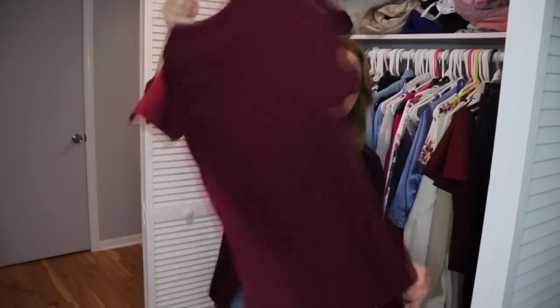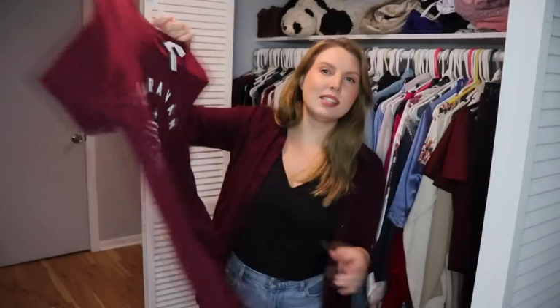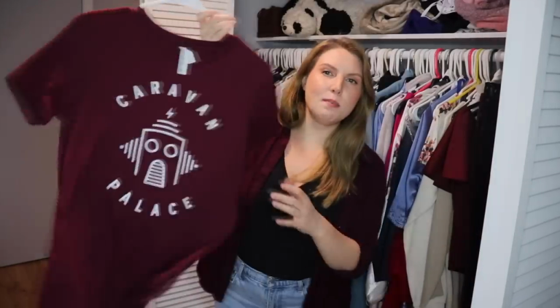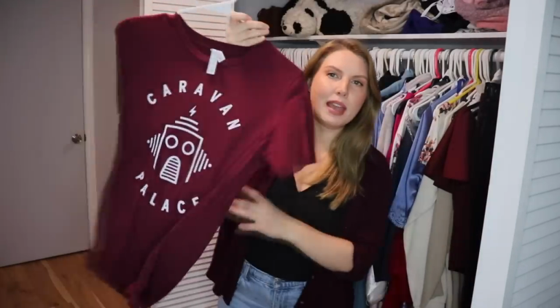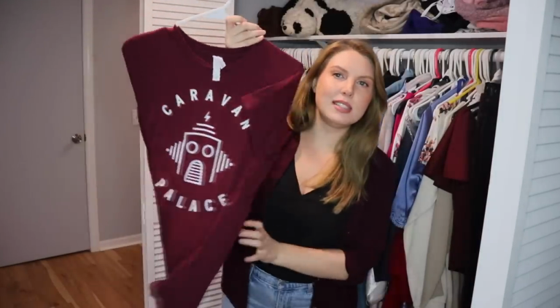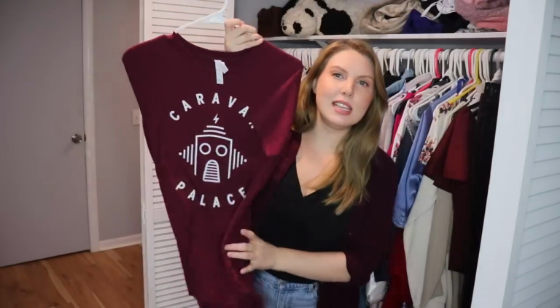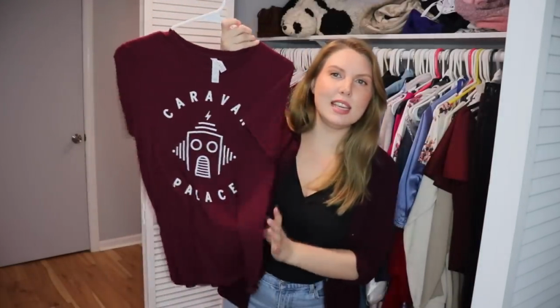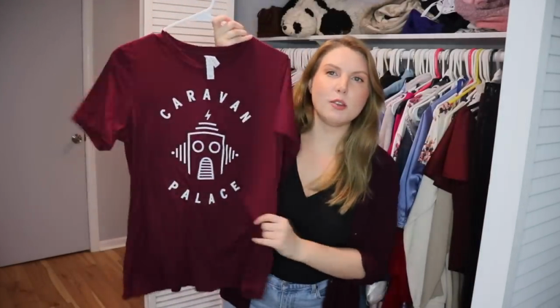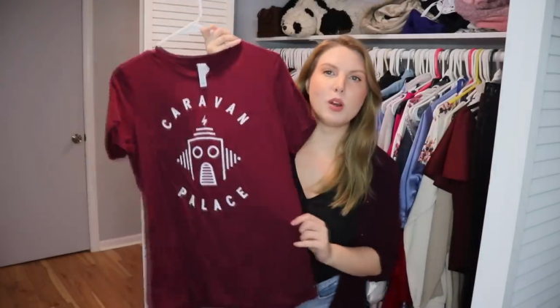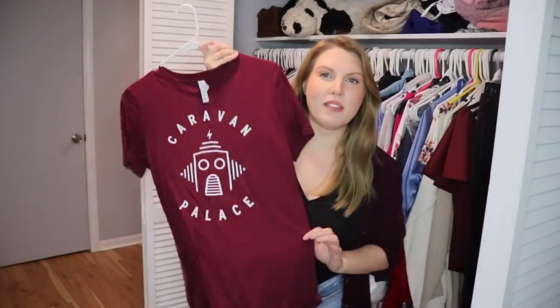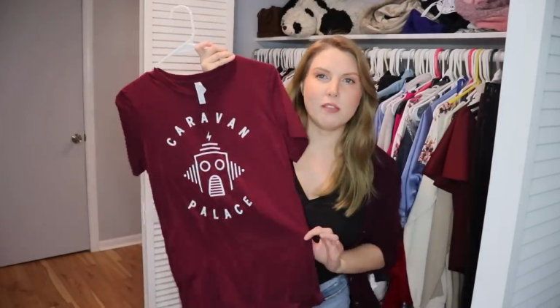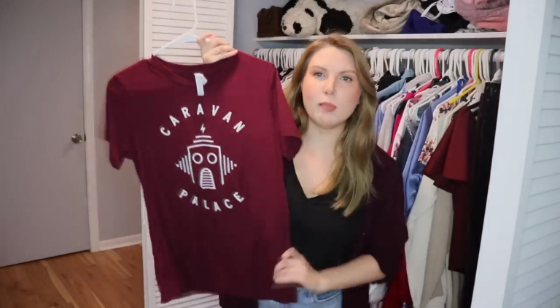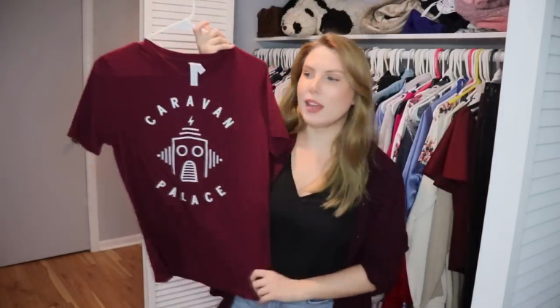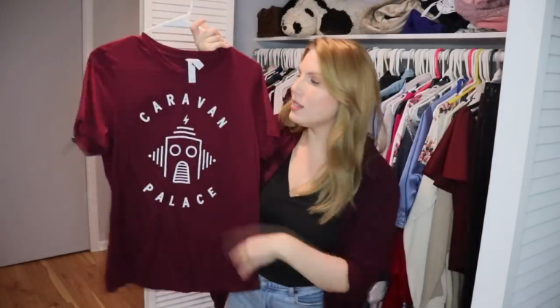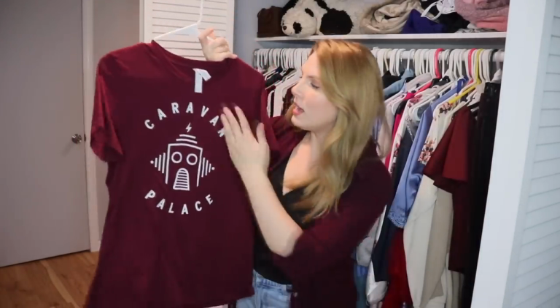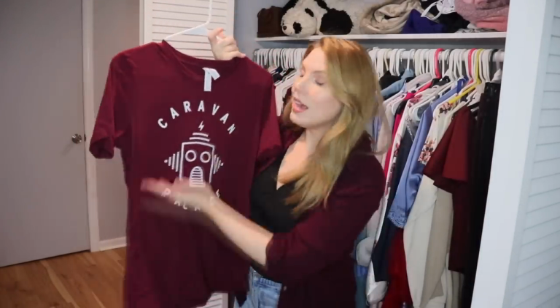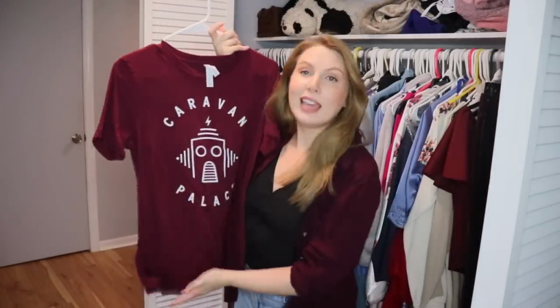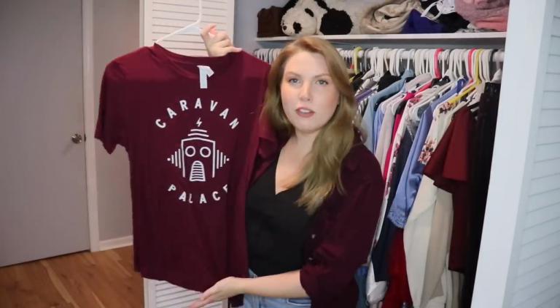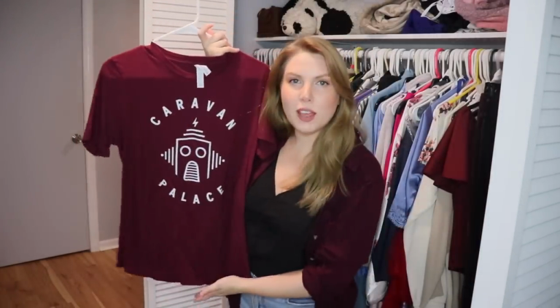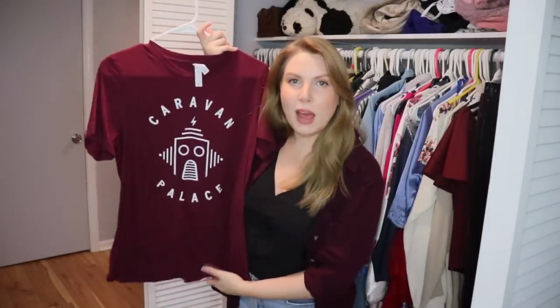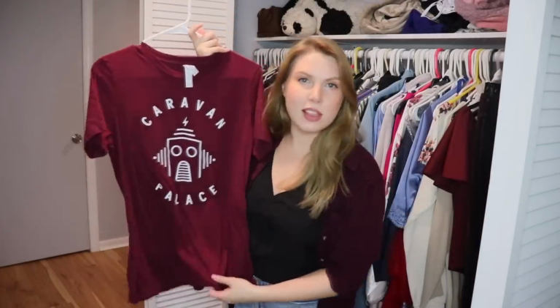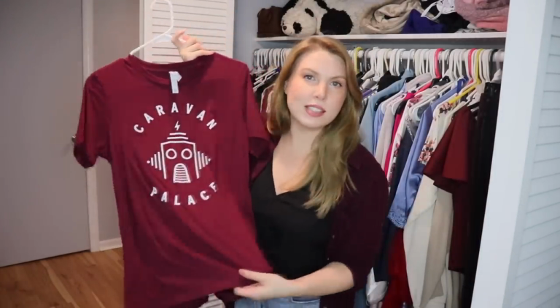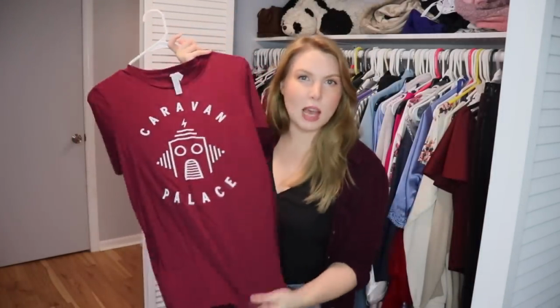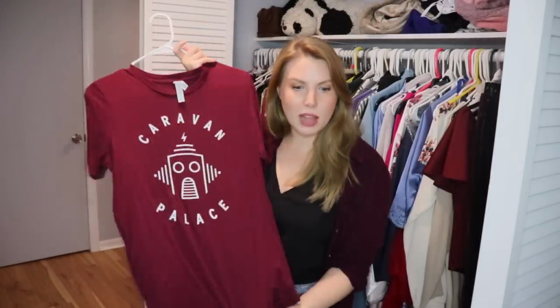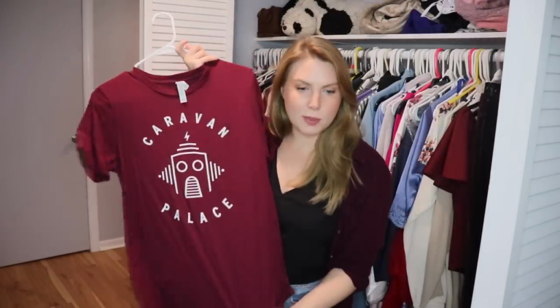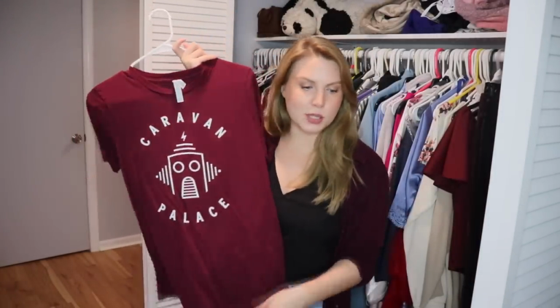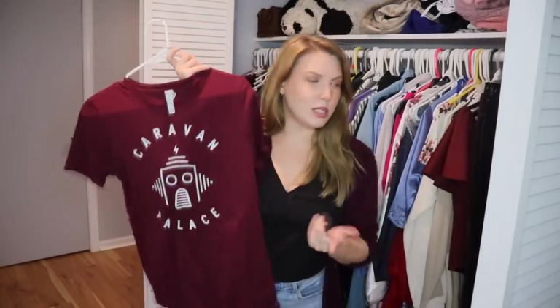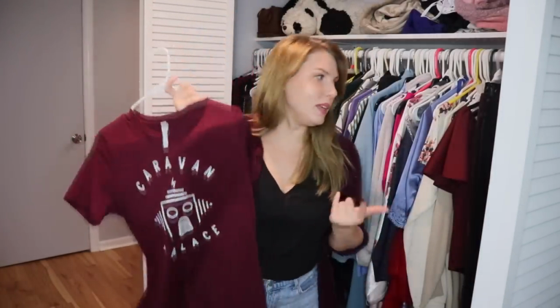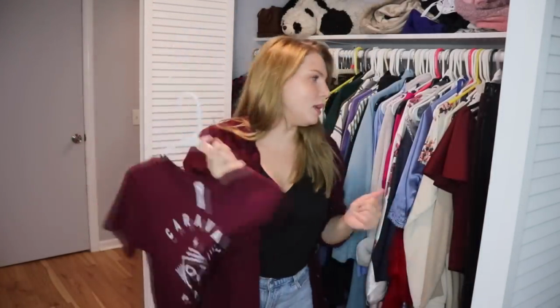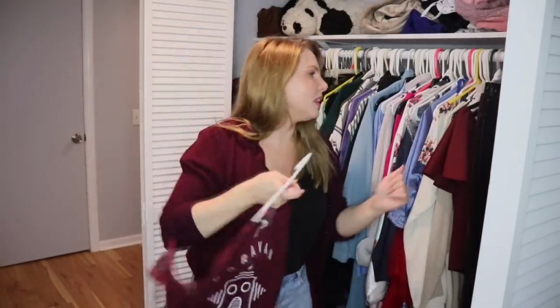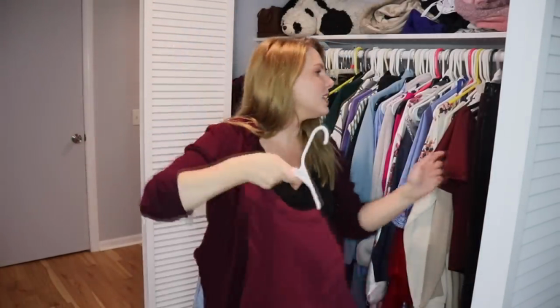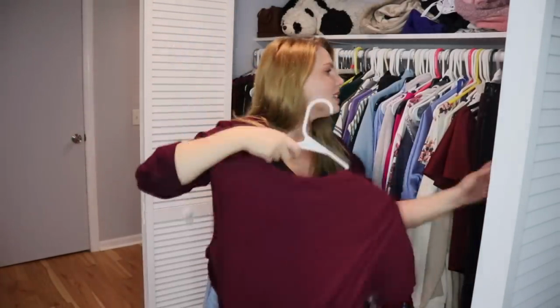This is a band tee from one of my favorite bands, Caravan Palace. I will absolutely be keeping this.